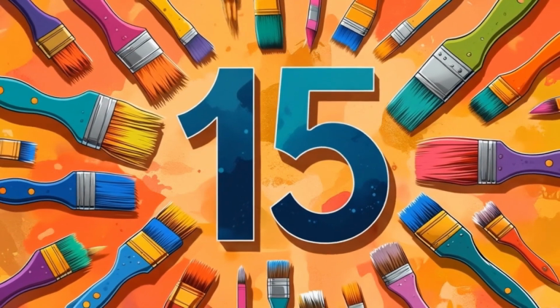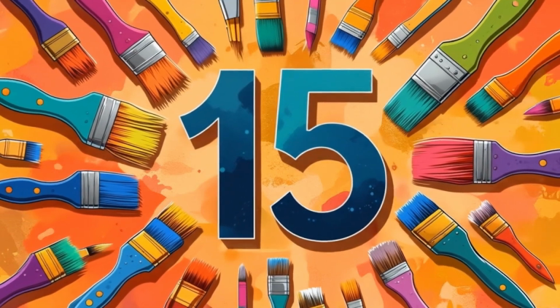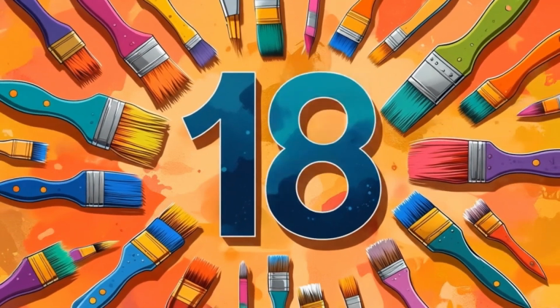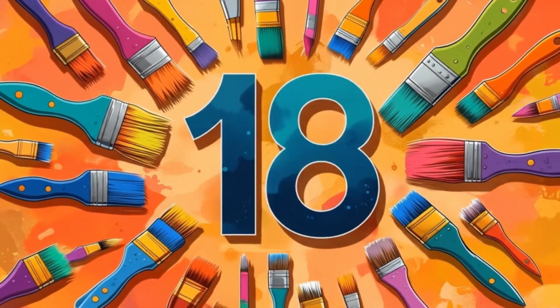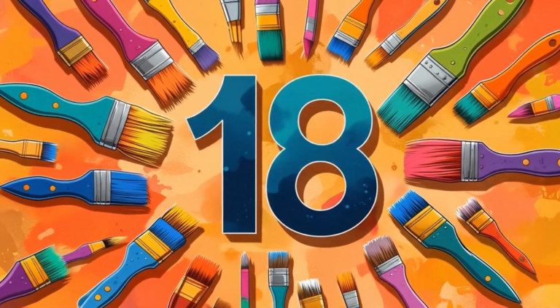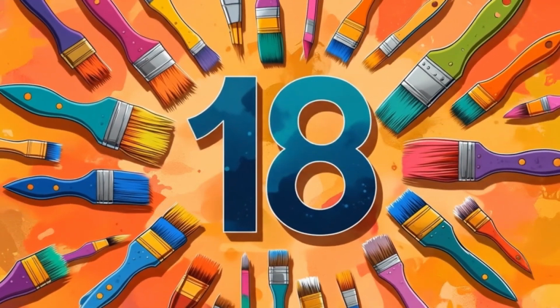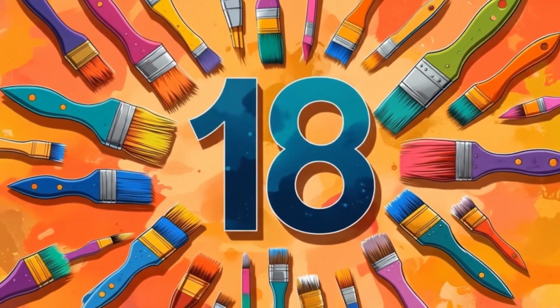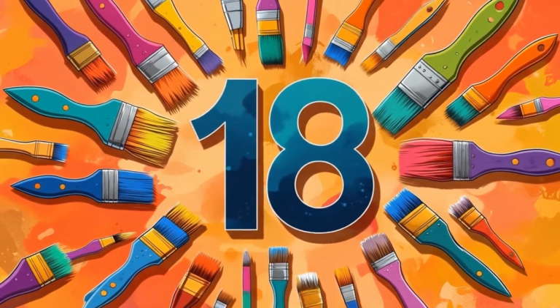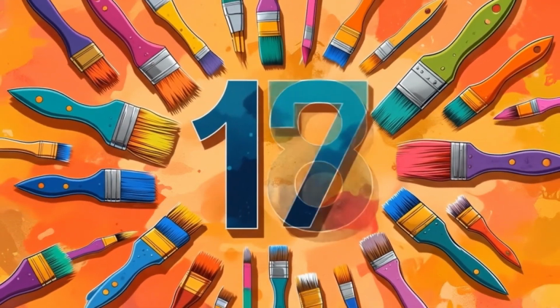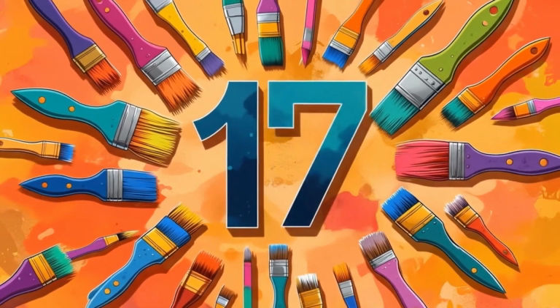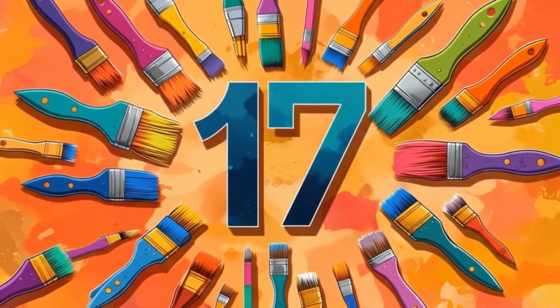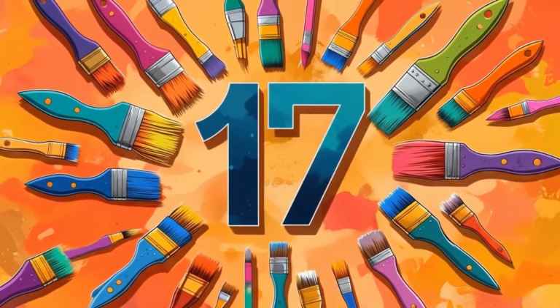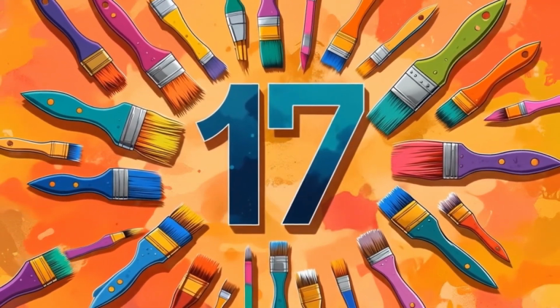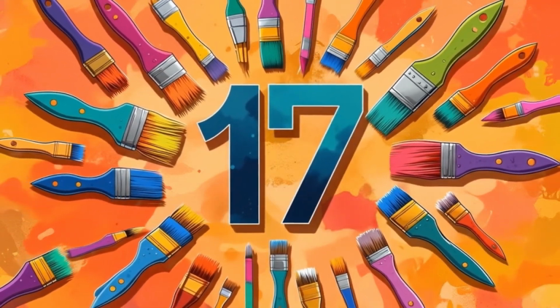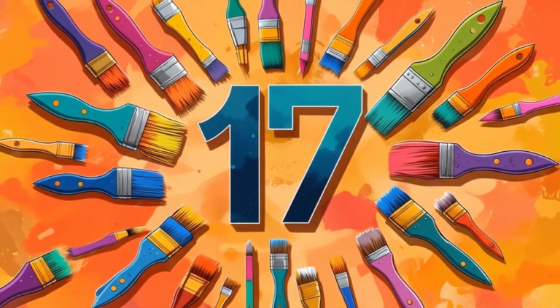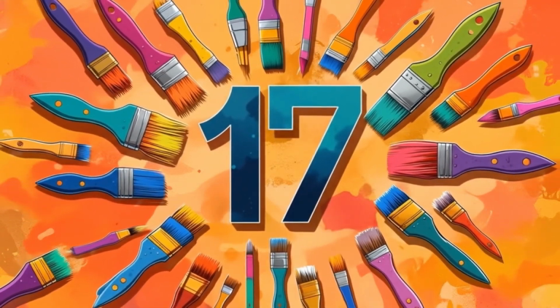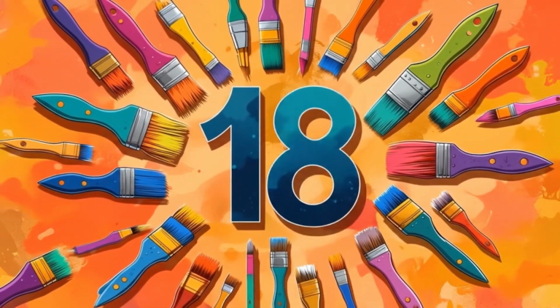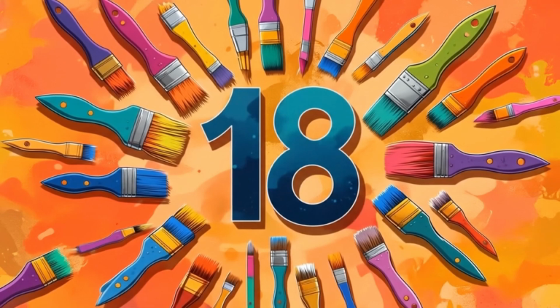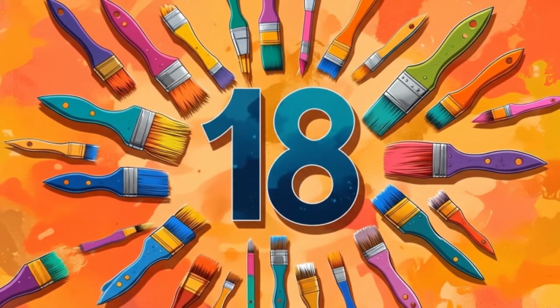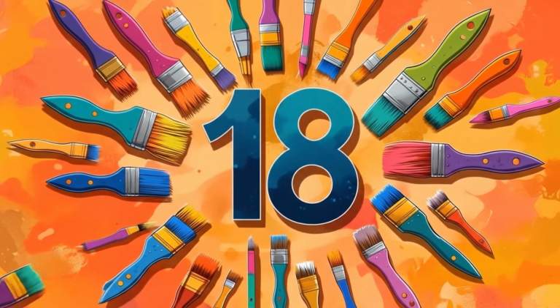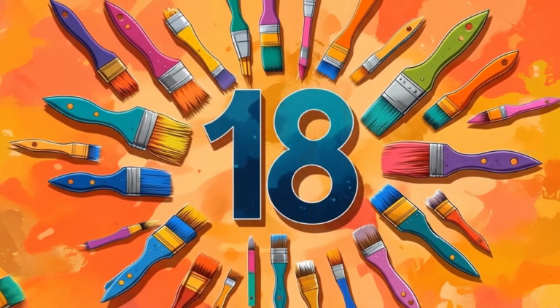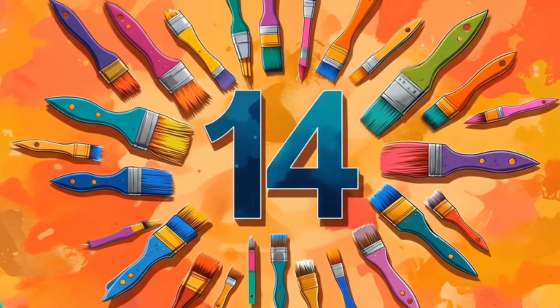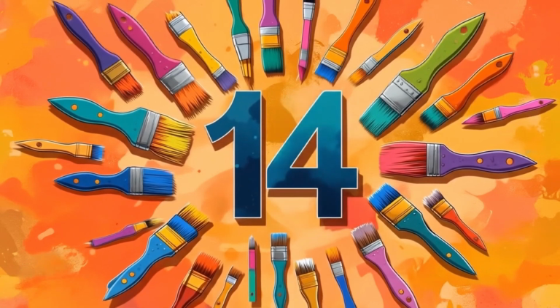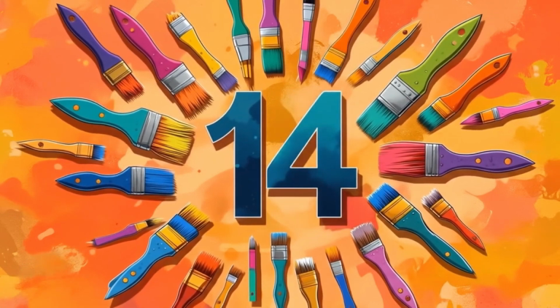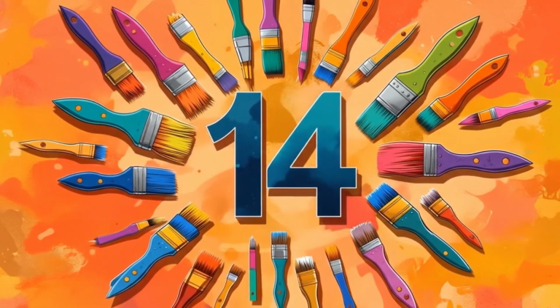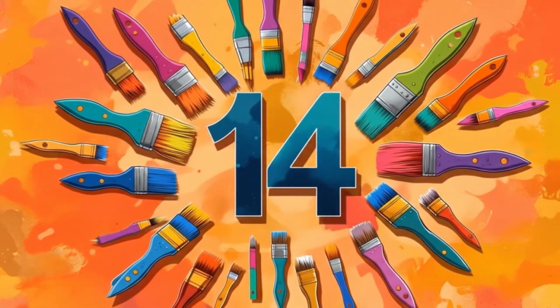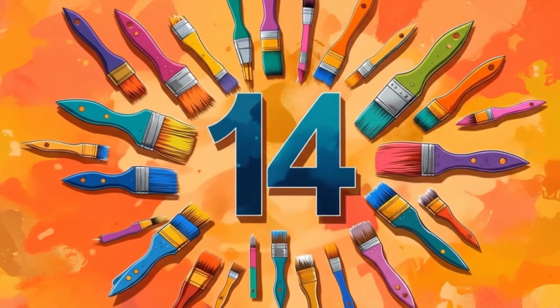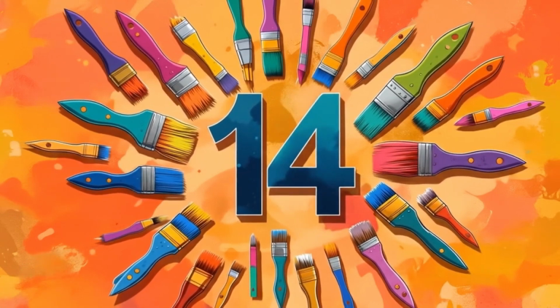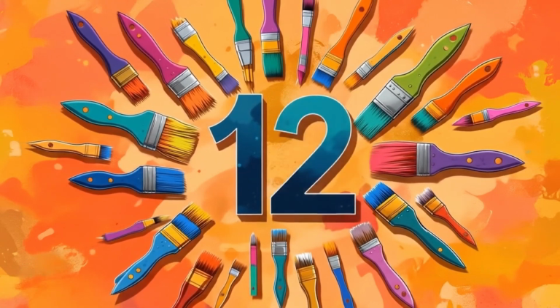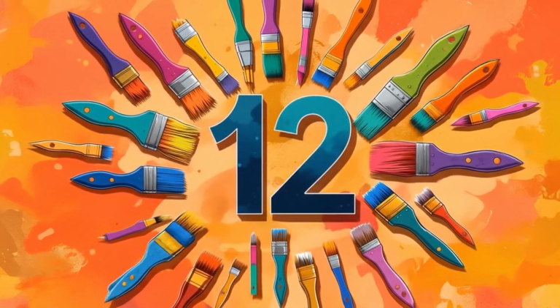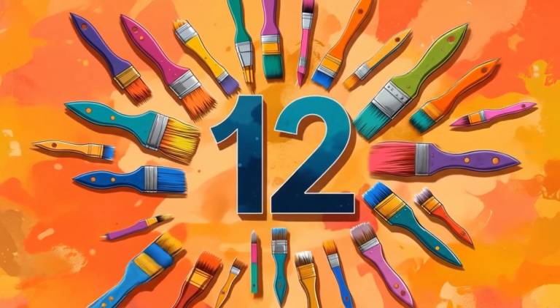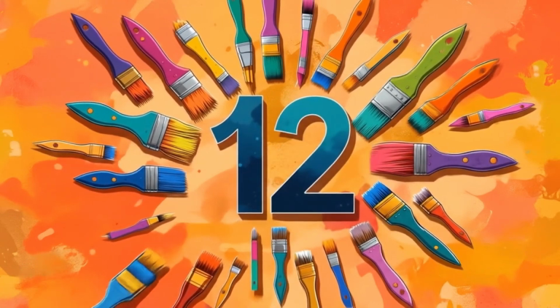Number fifteen. Let's count them. One through fifteen. Fifteen colorful paint brushes.